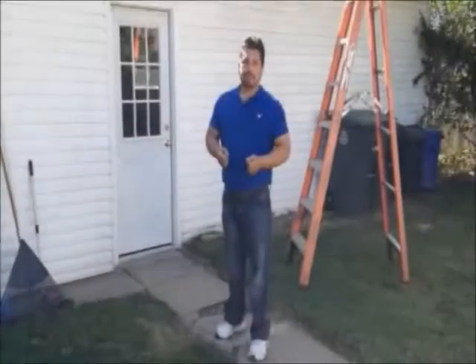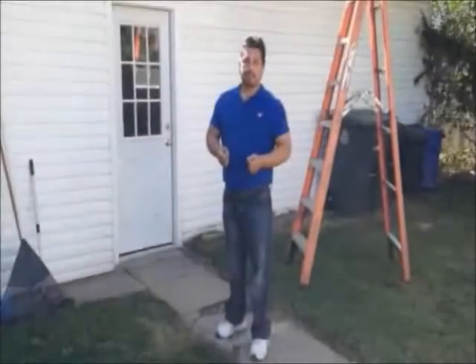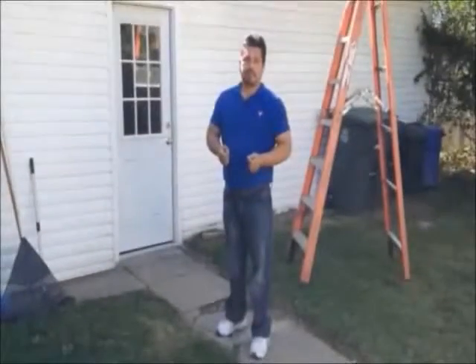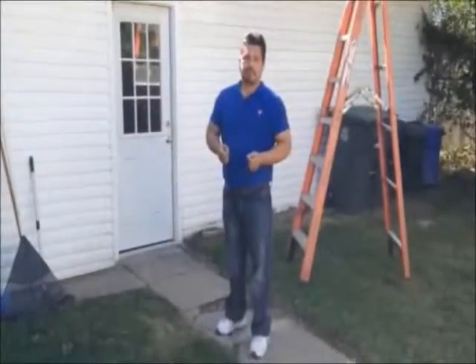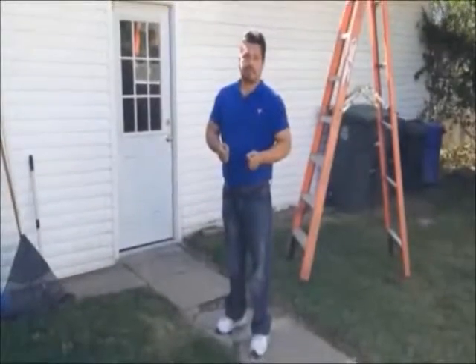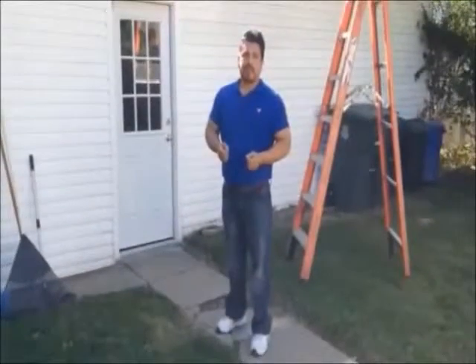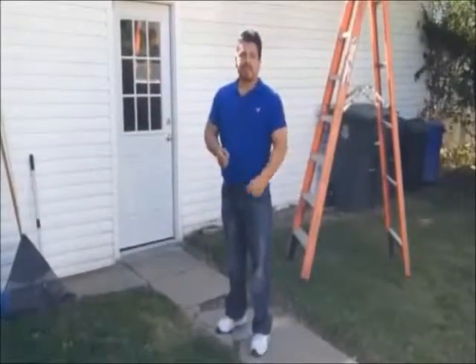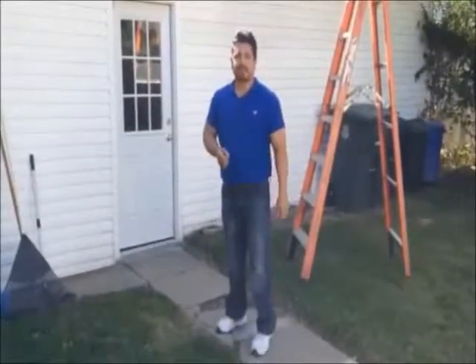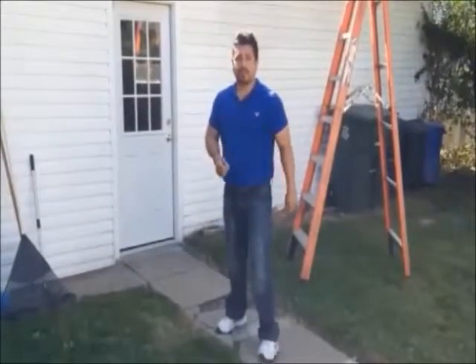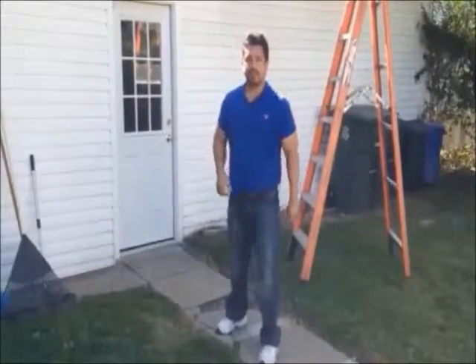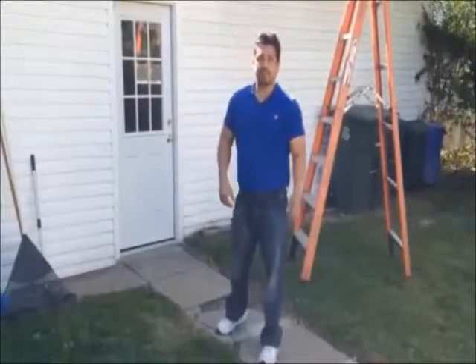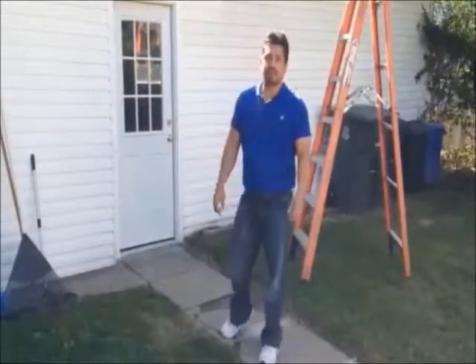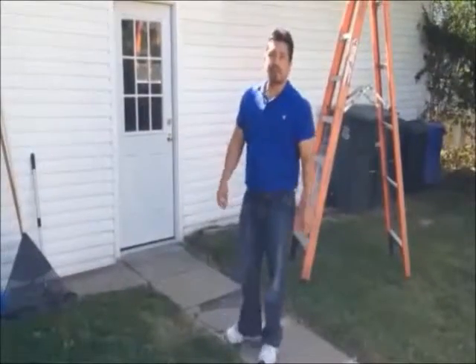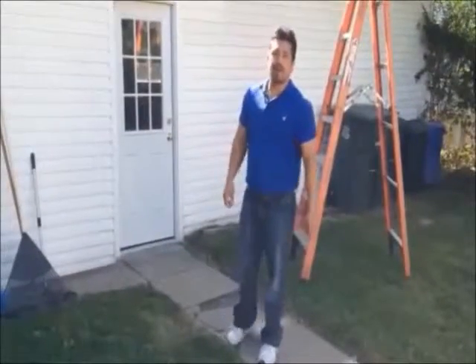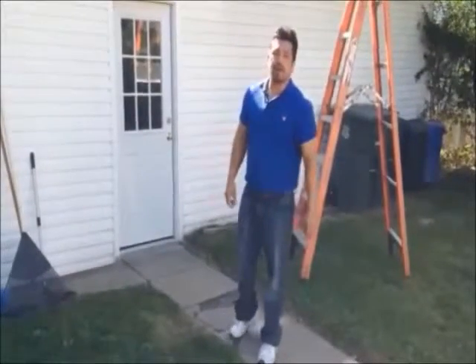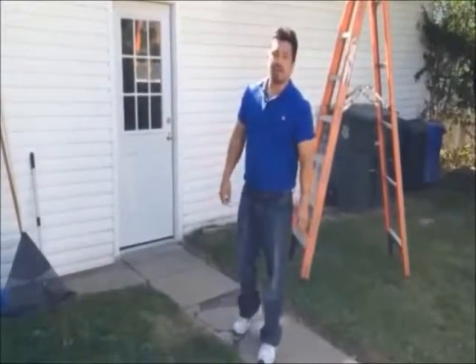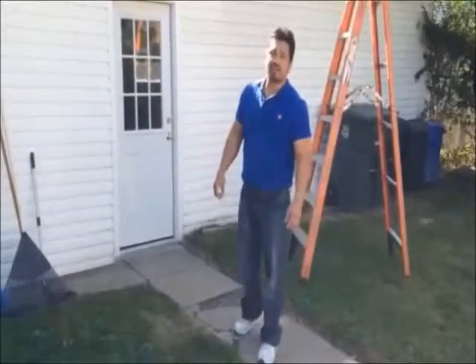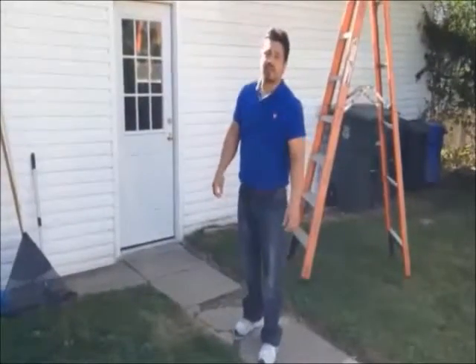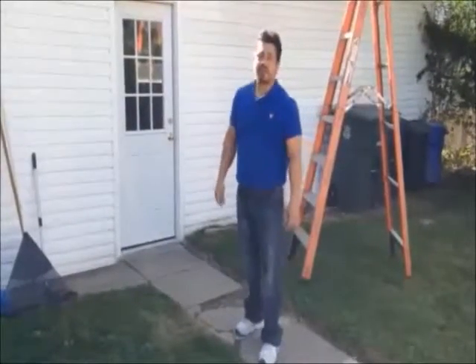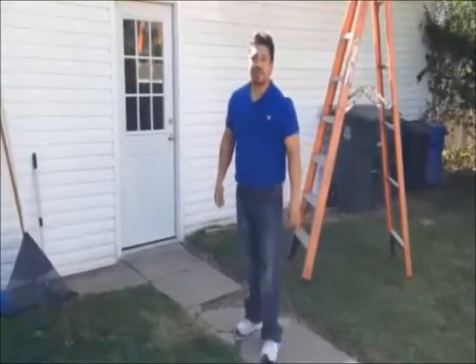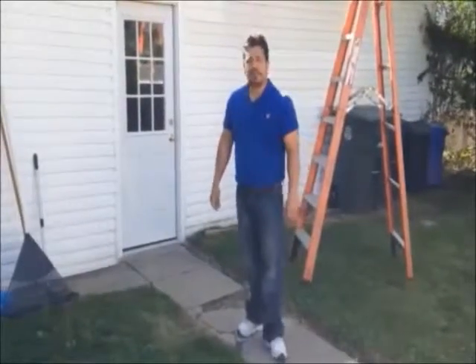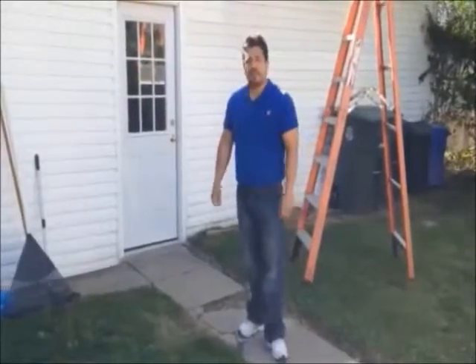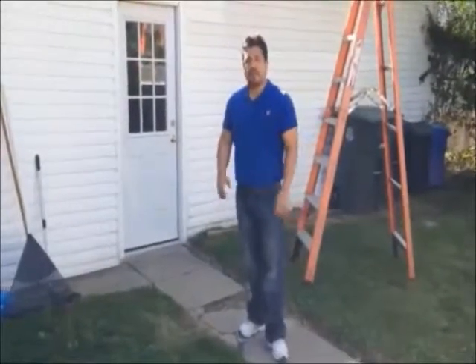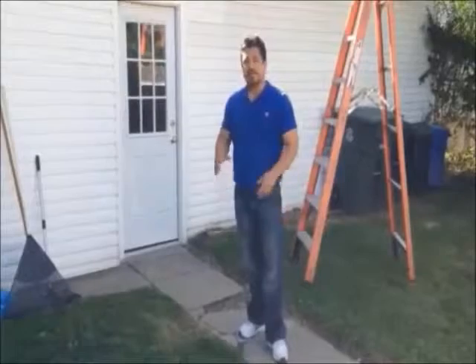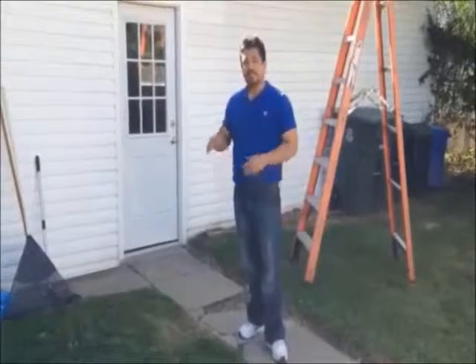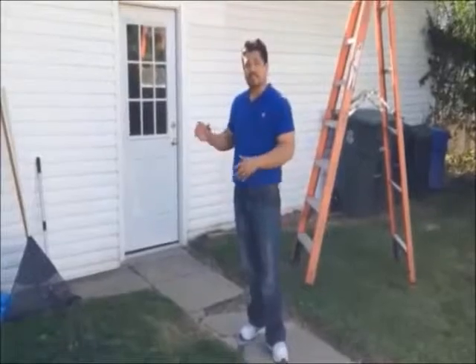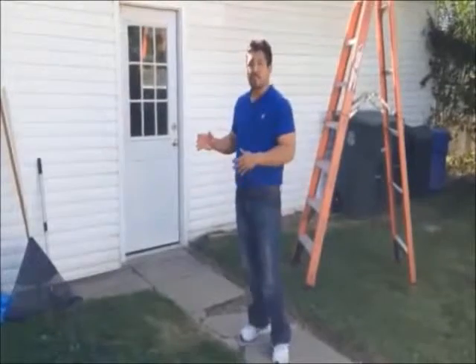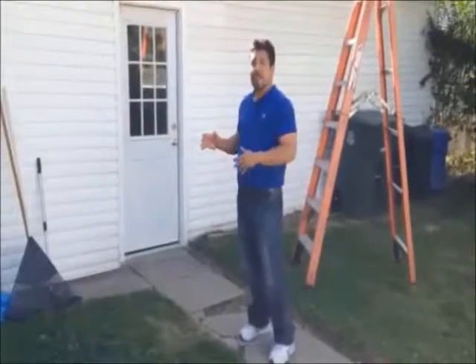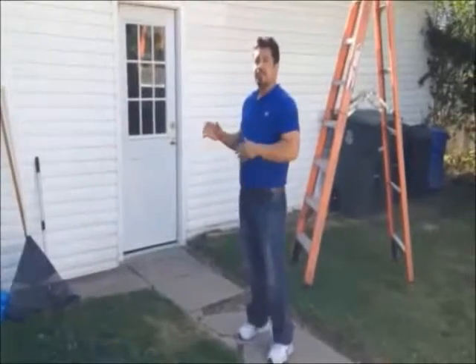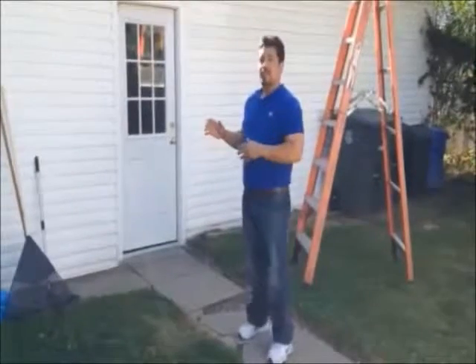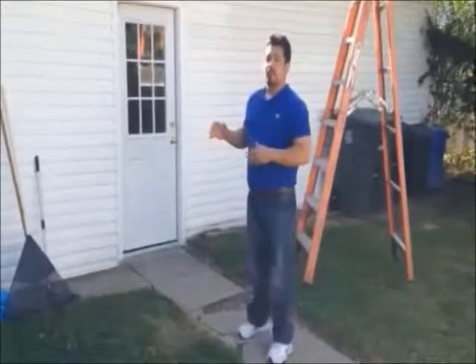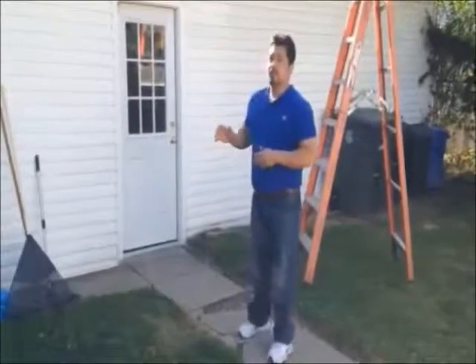Hi, this is Bruce with New America Construction. This is the garage of the home.